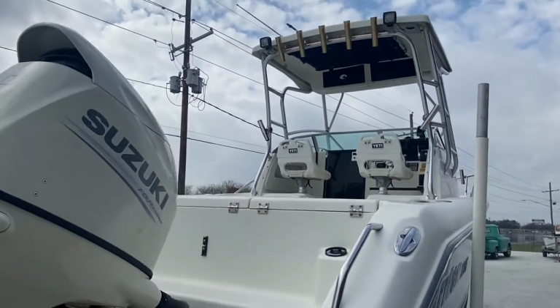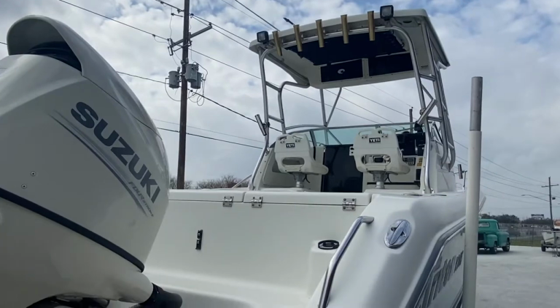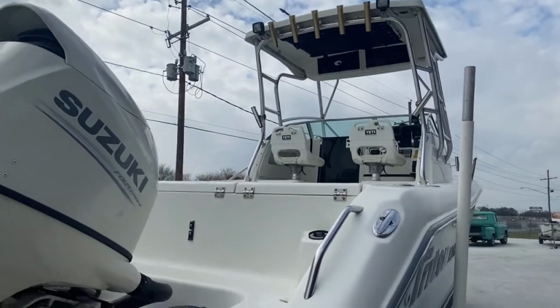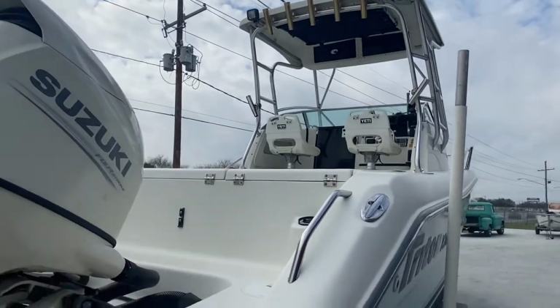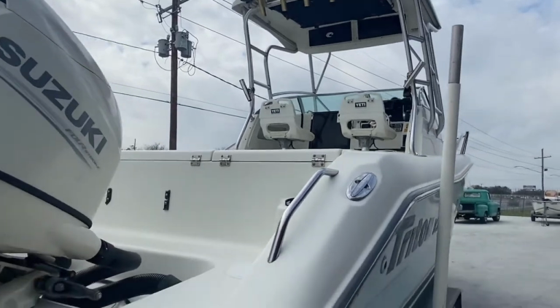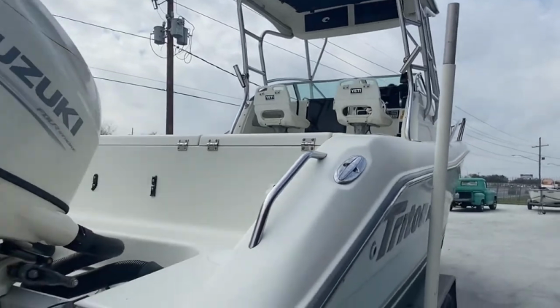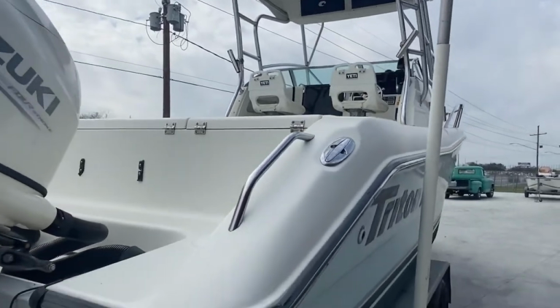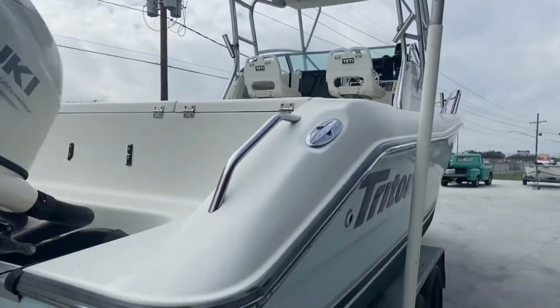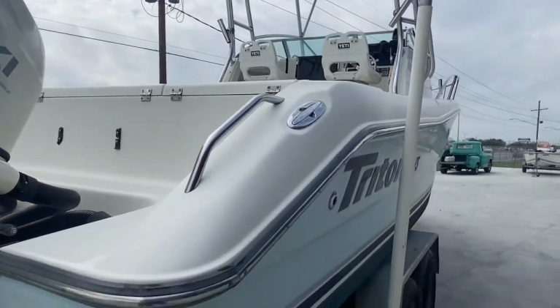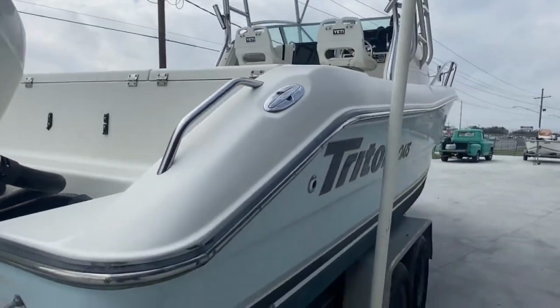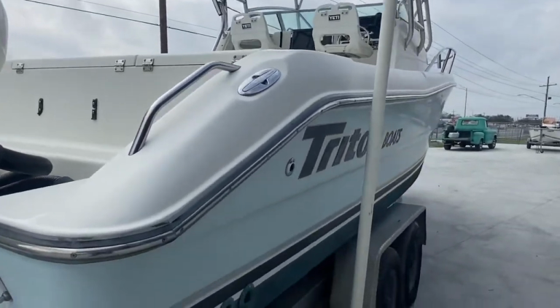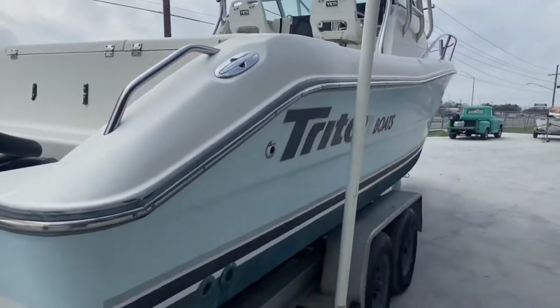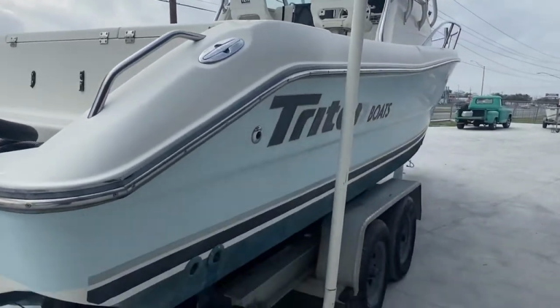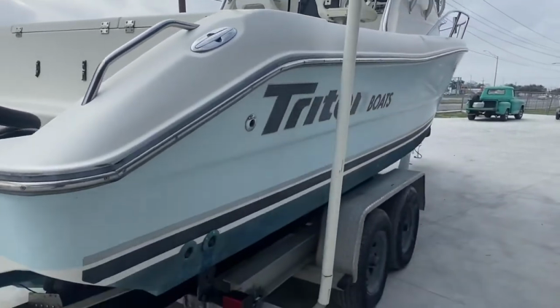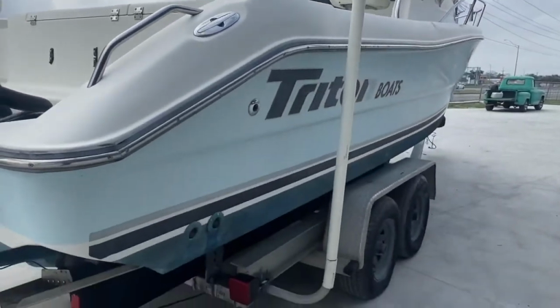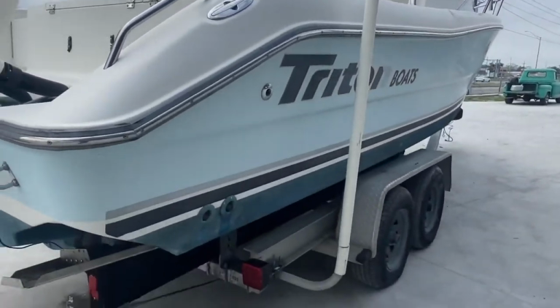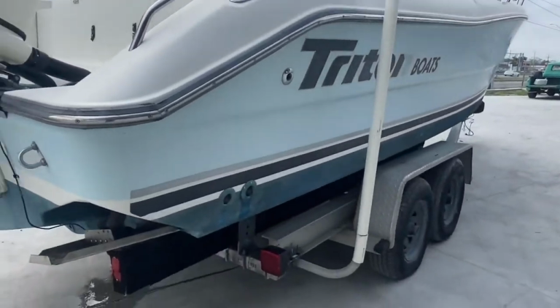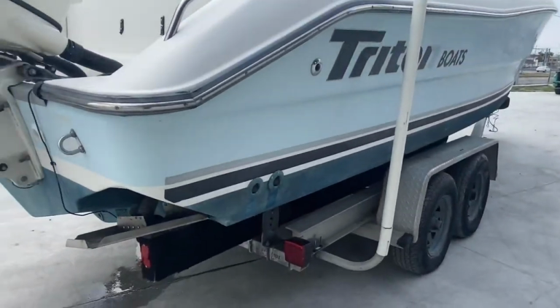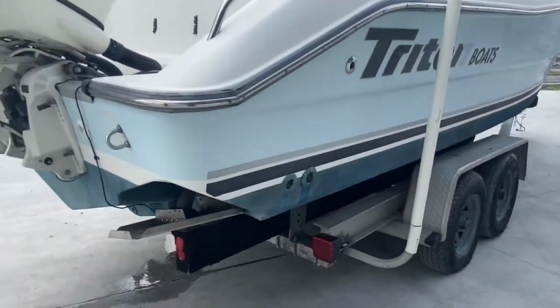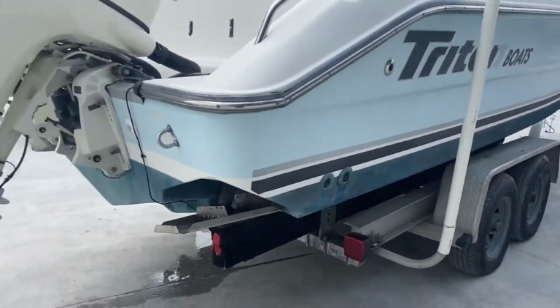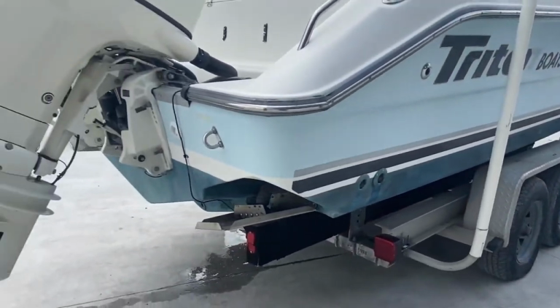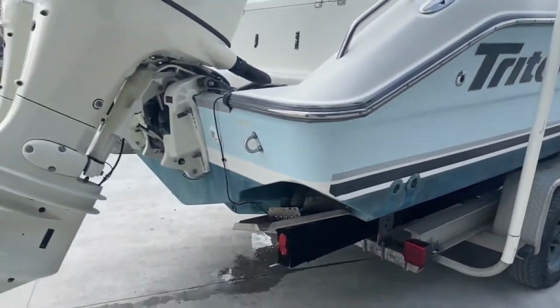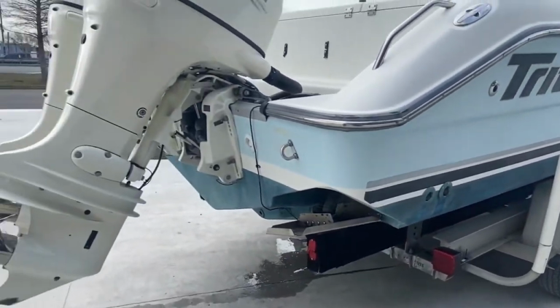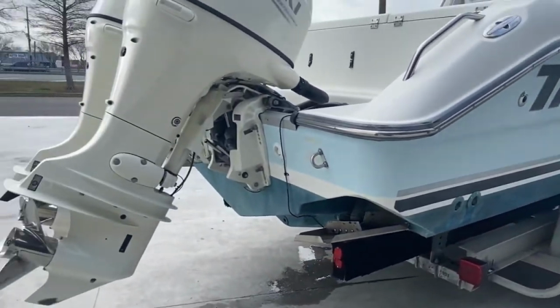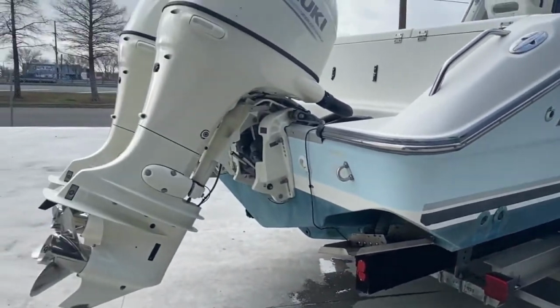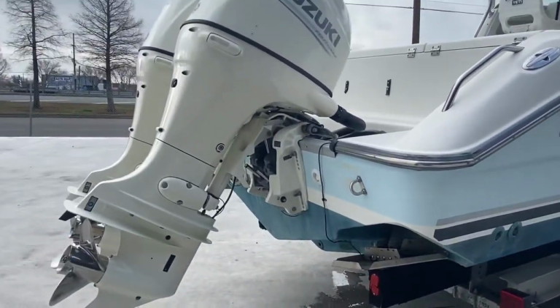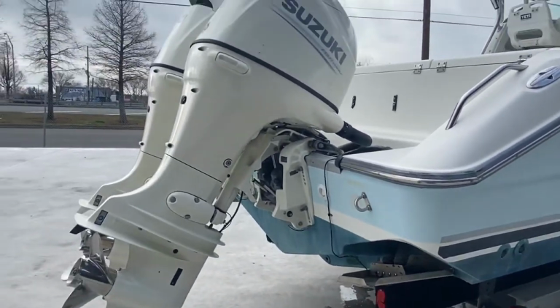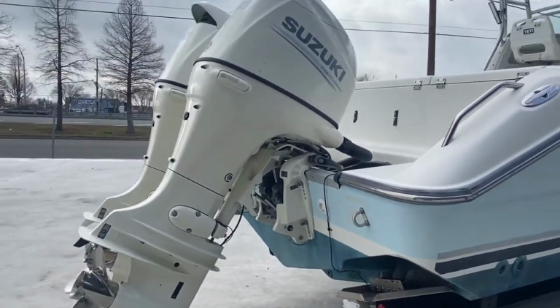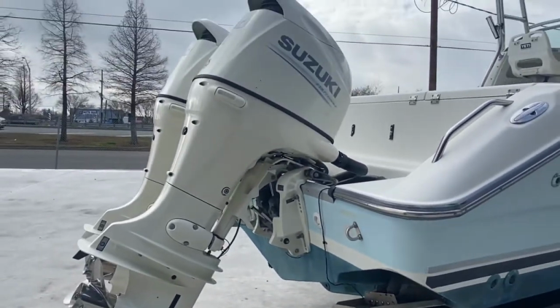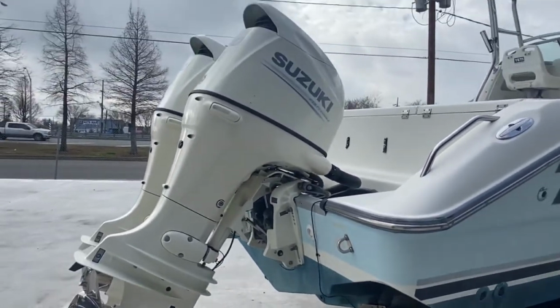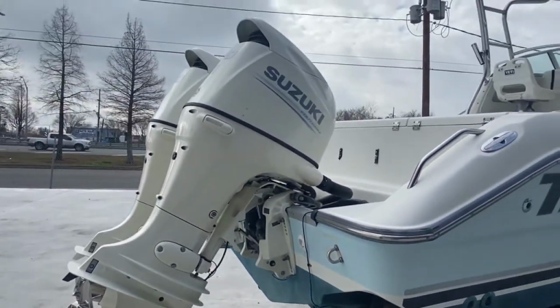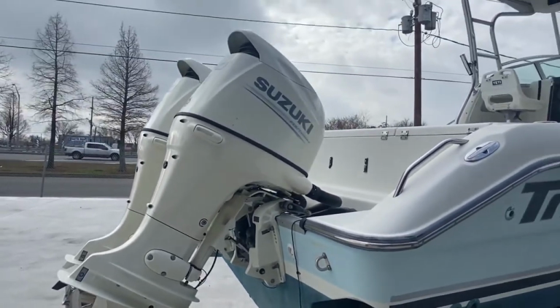Hull is in excellent condition. Looking at the outside, it has bottom paint and trim tabs.